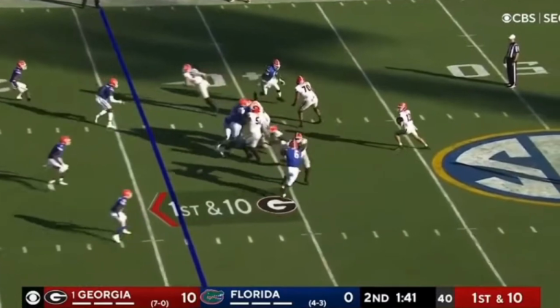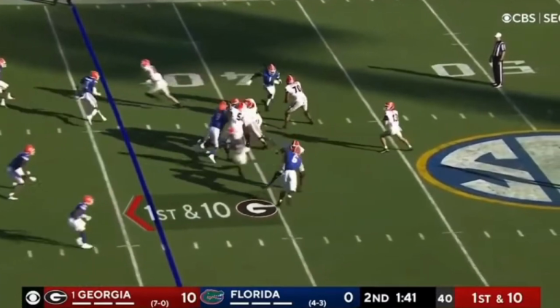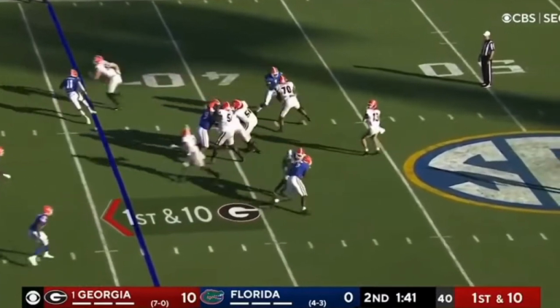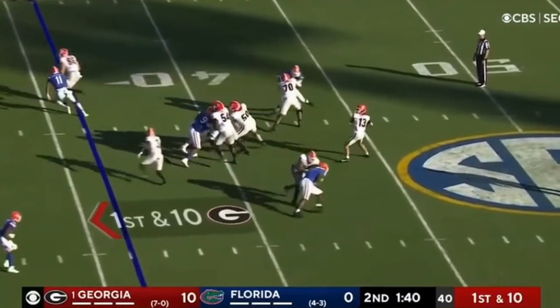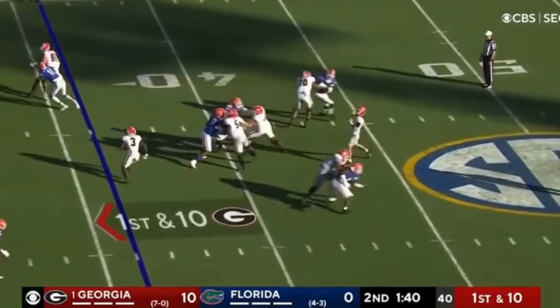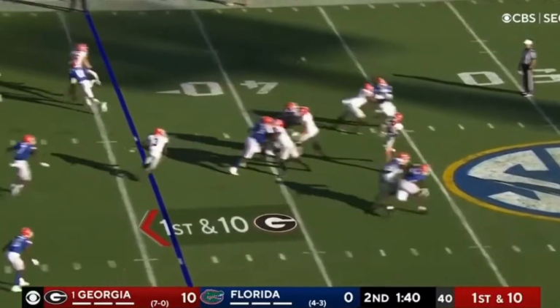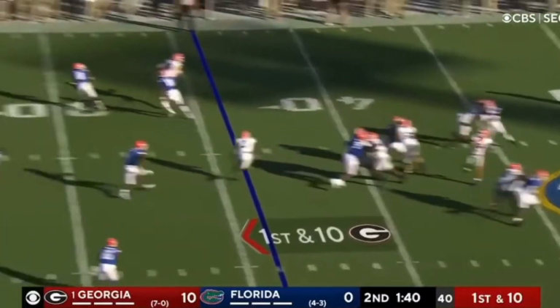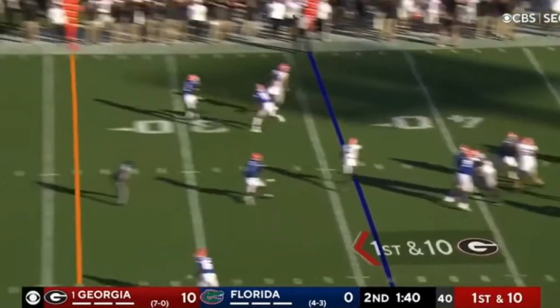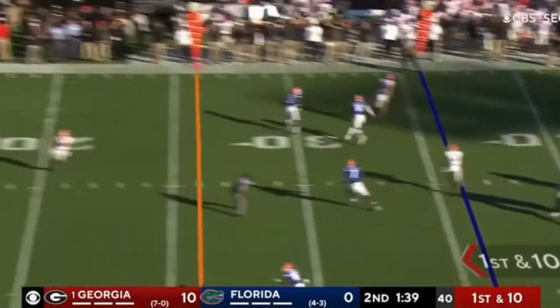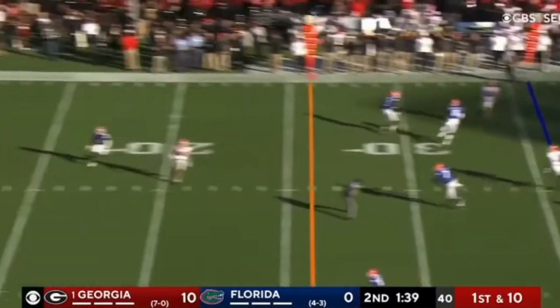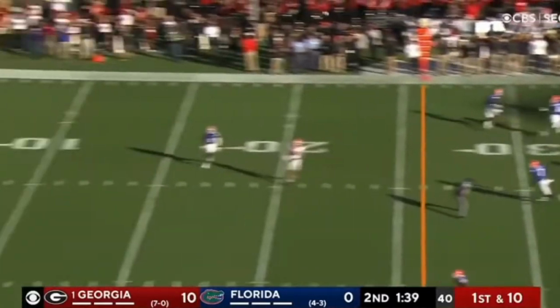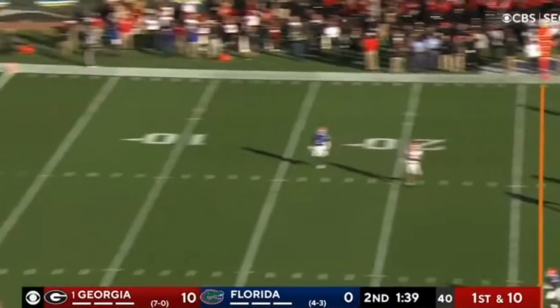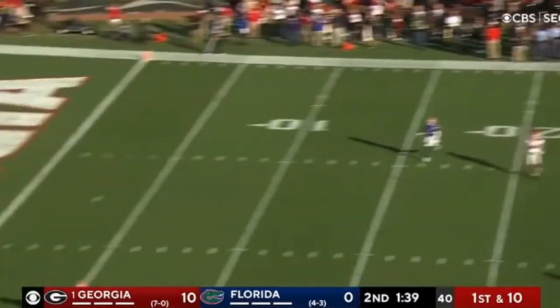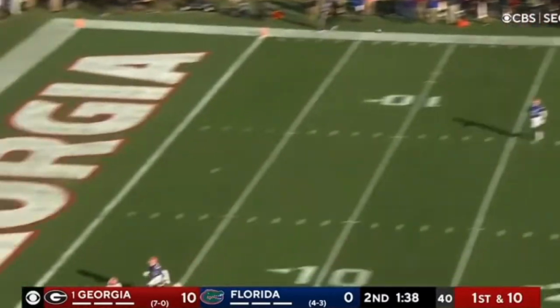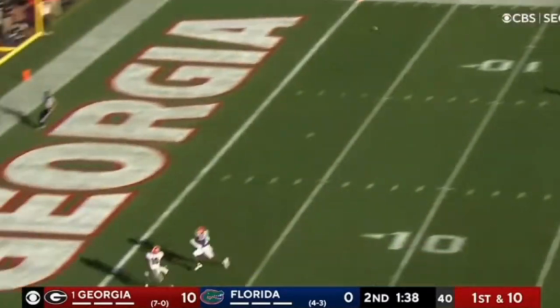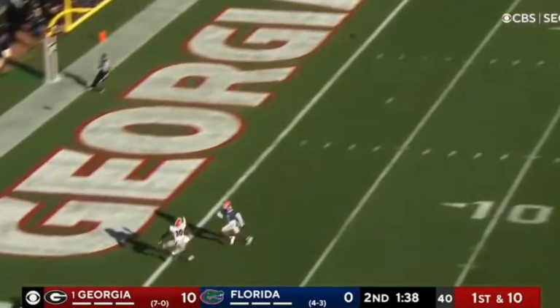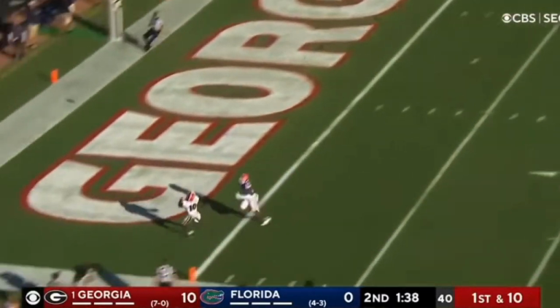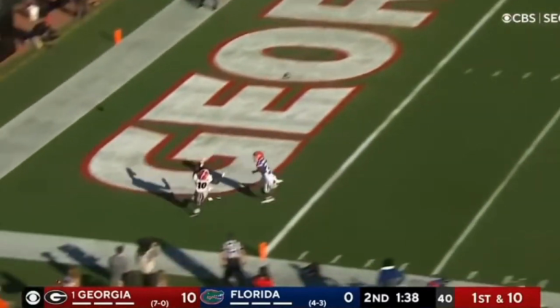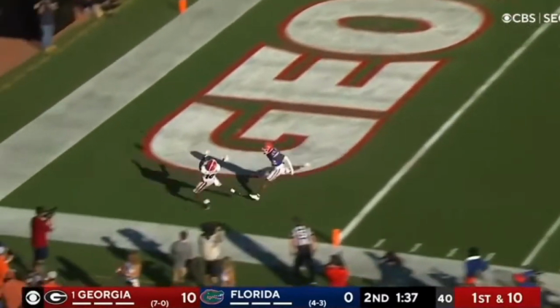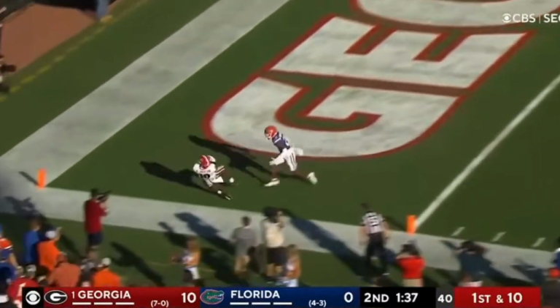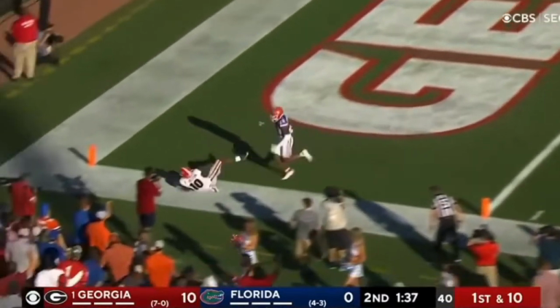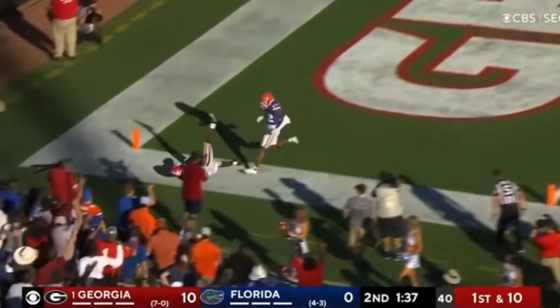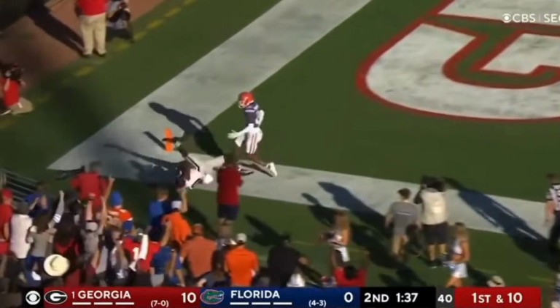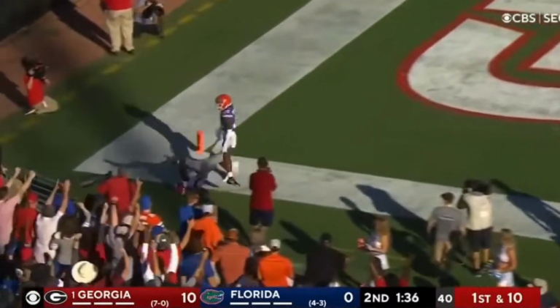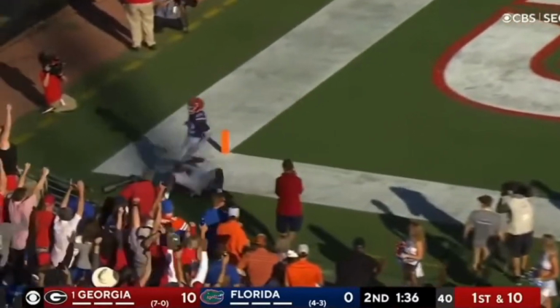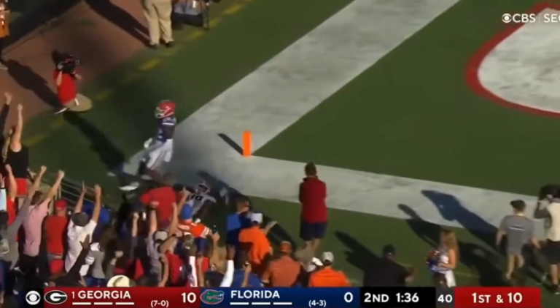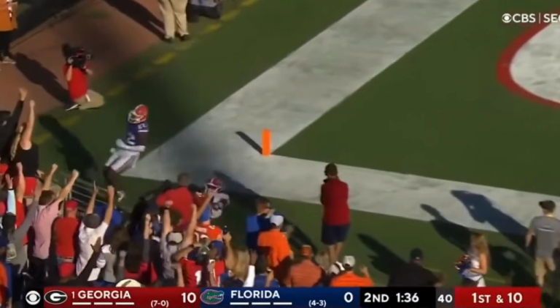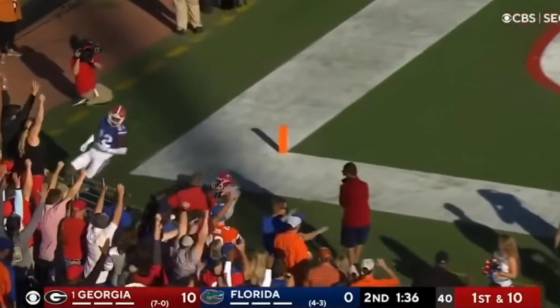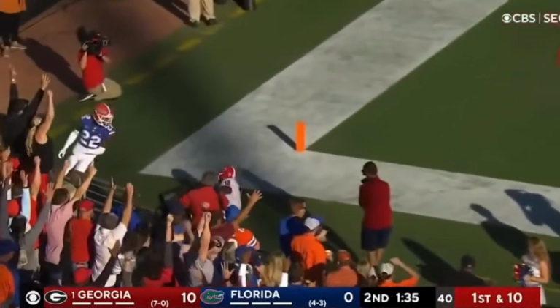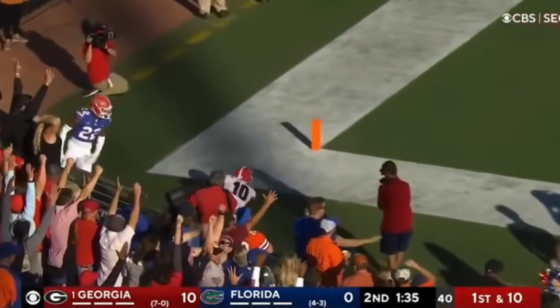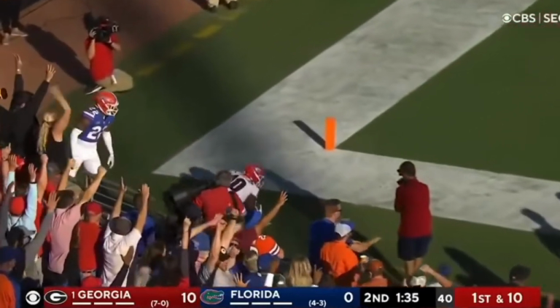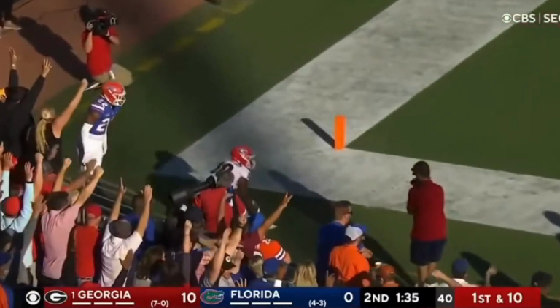Play fake, Bennett loads, going deep to the end zone — Kiaris Jackson has got it!